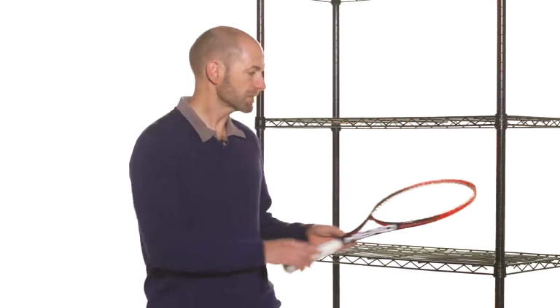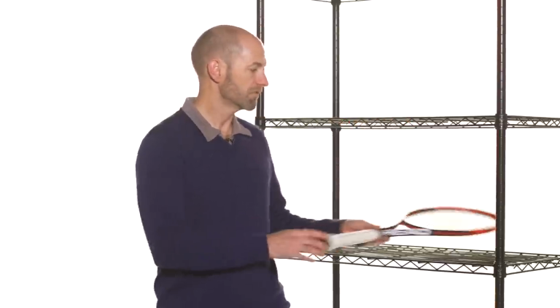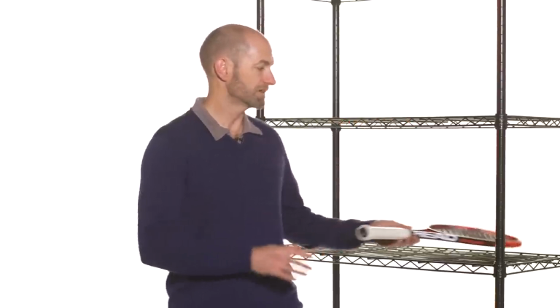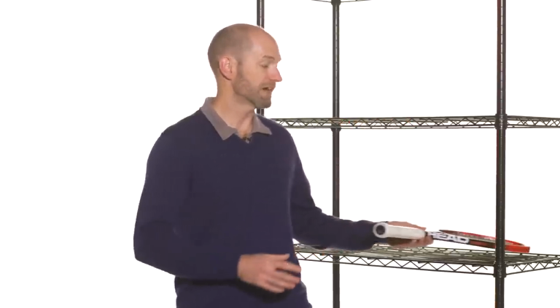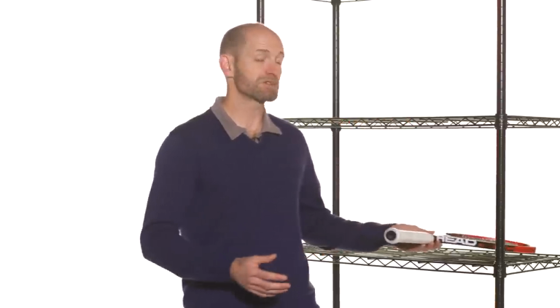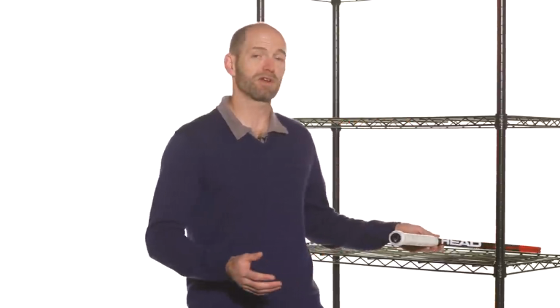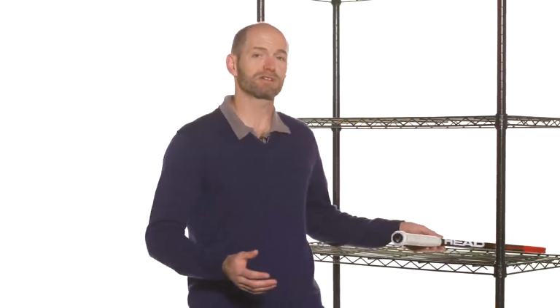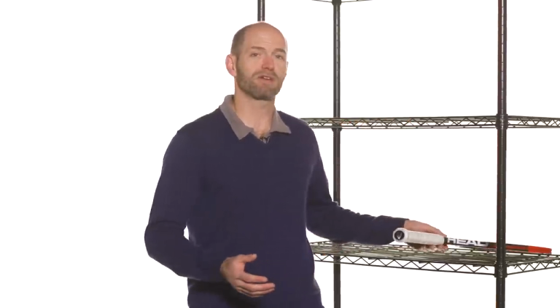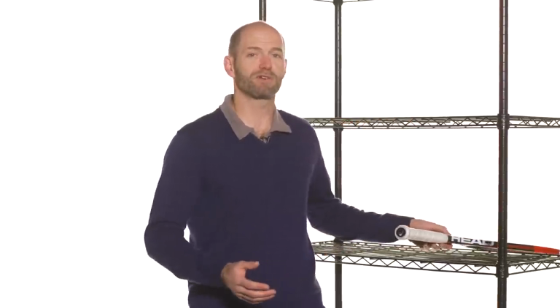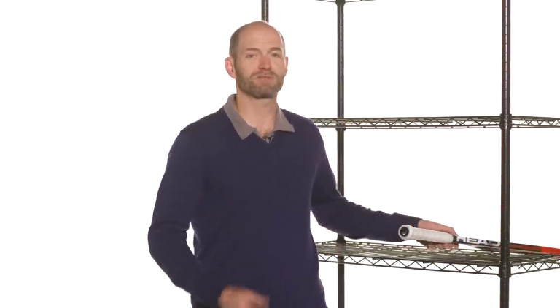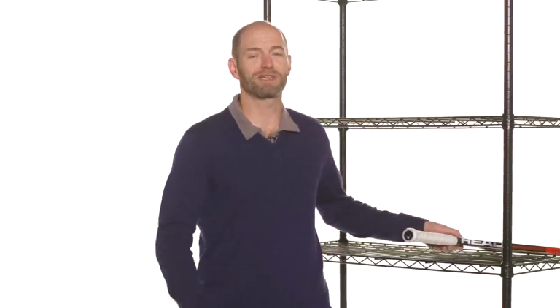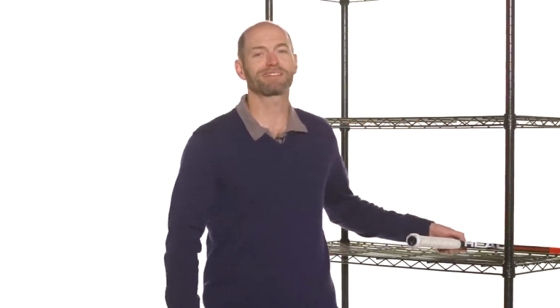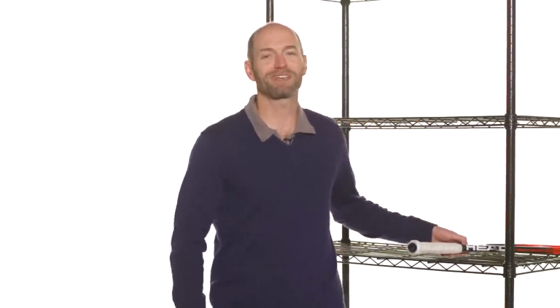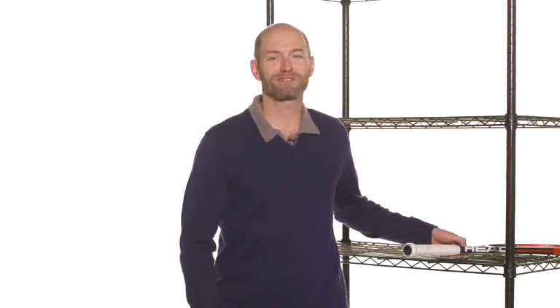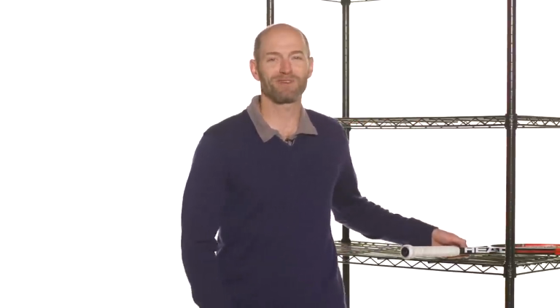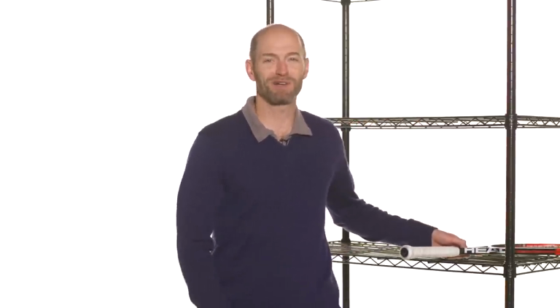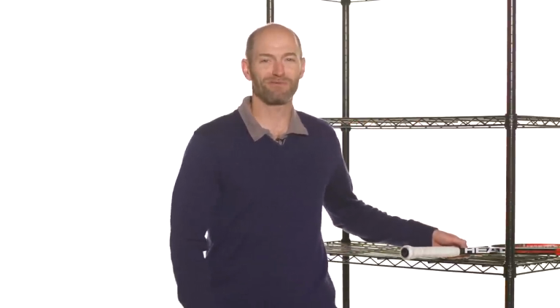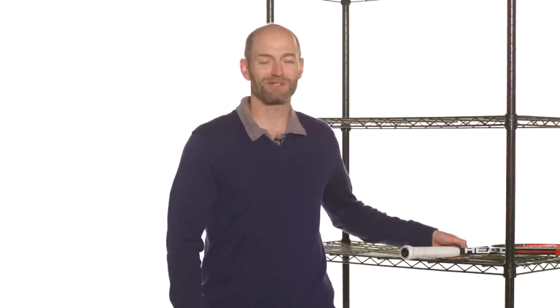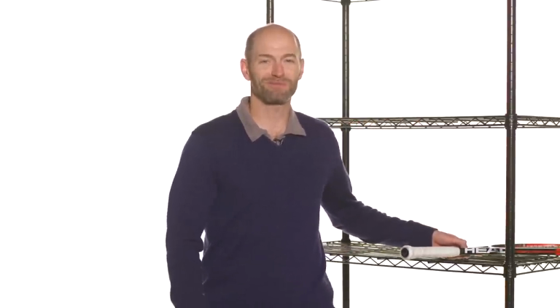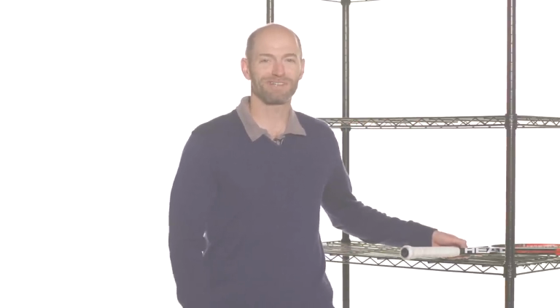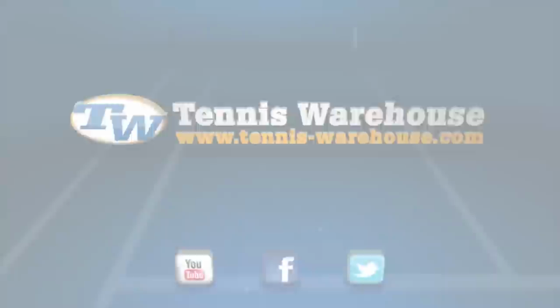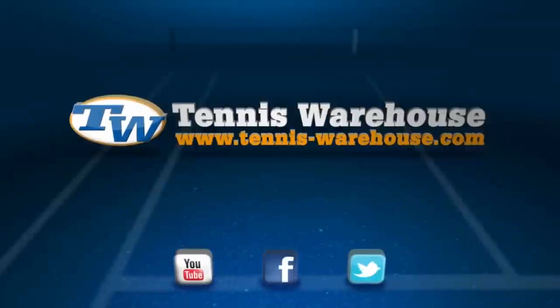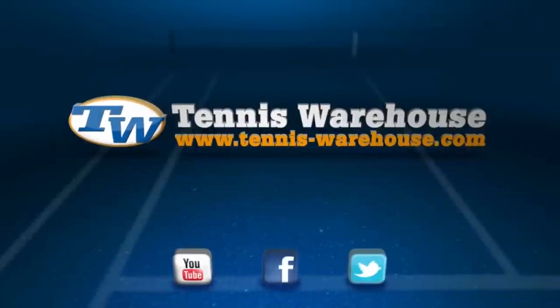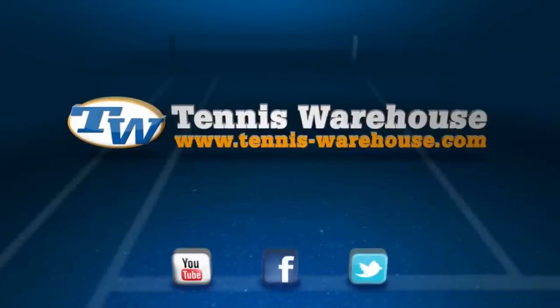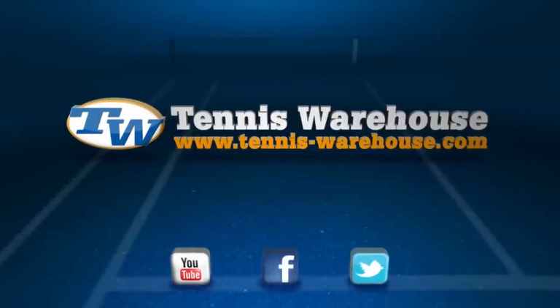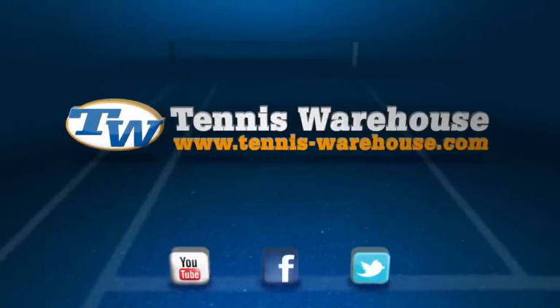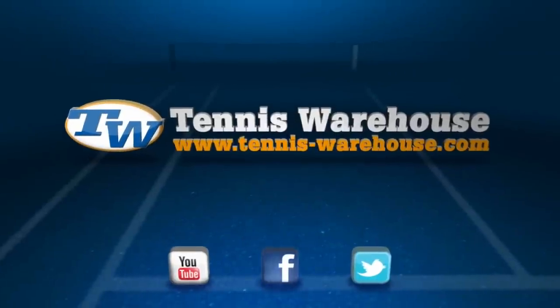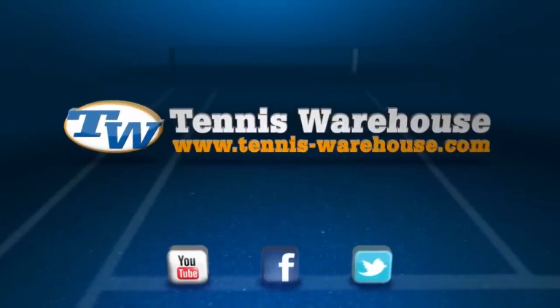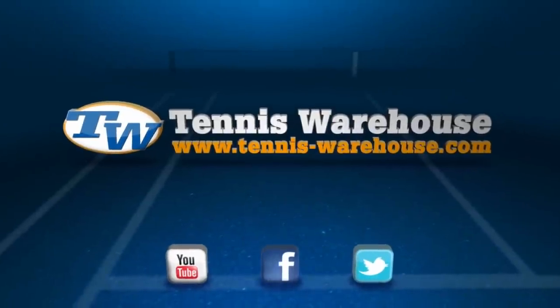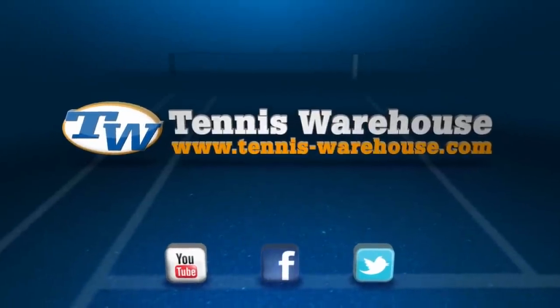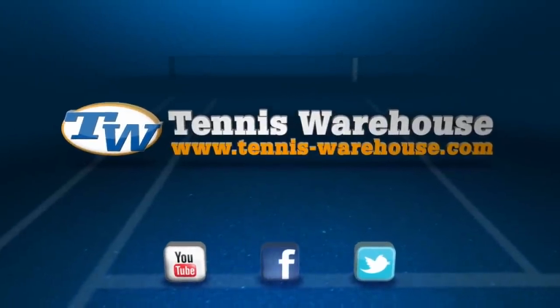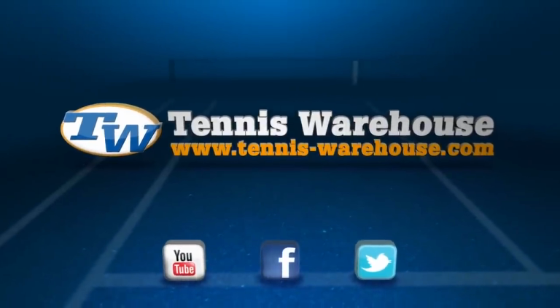That's all I've got time for this week. Thank you so much for watching. We'll see you next time.